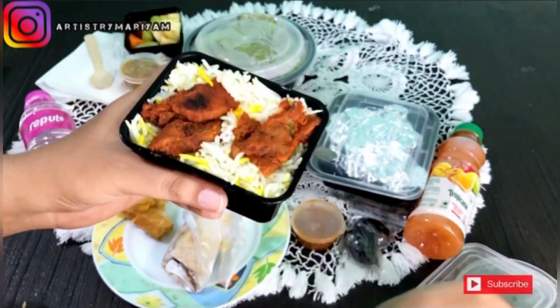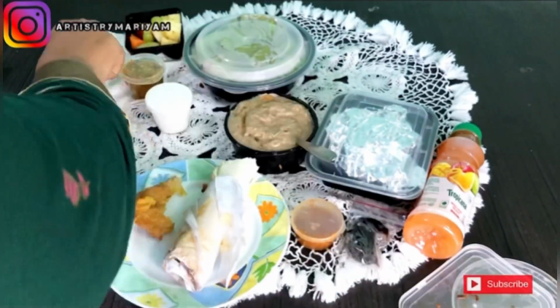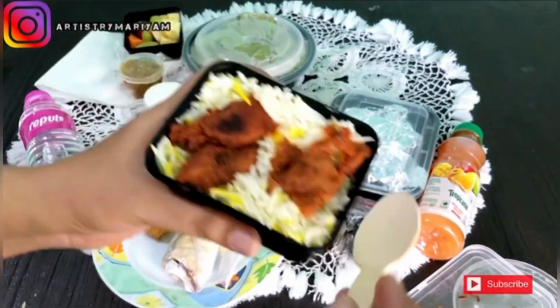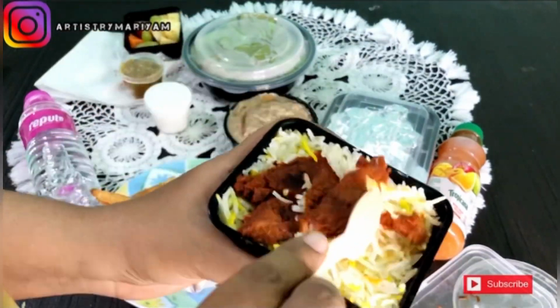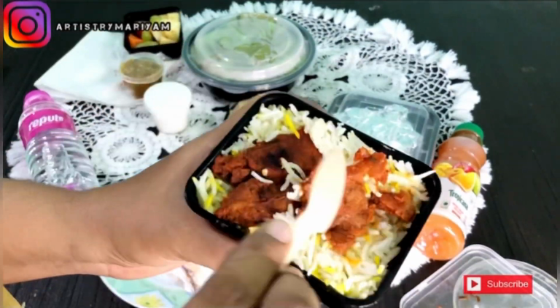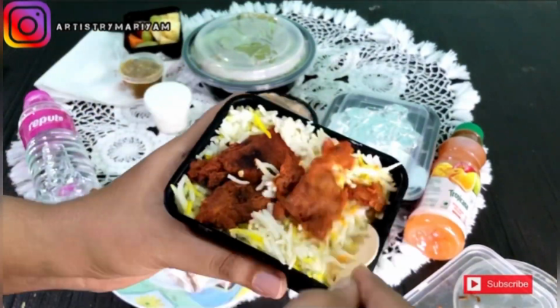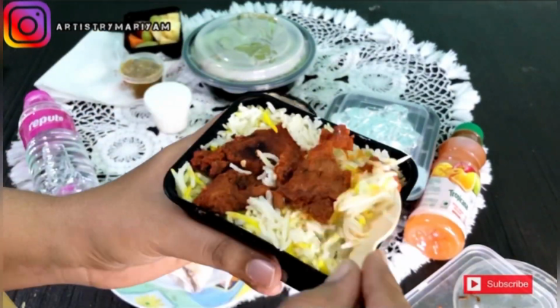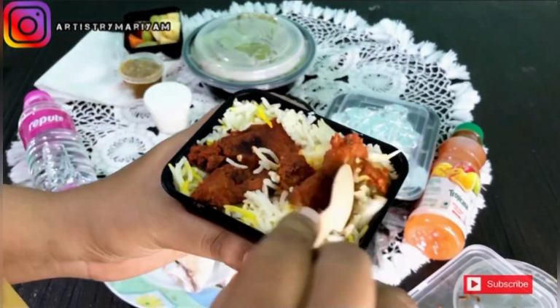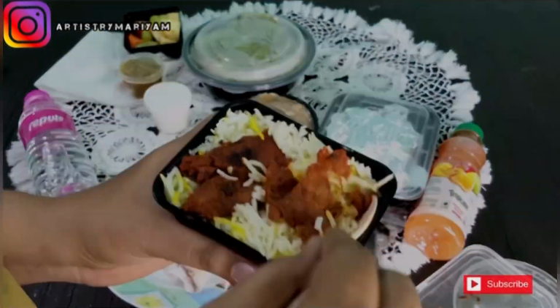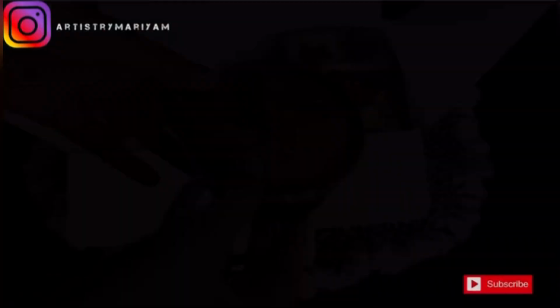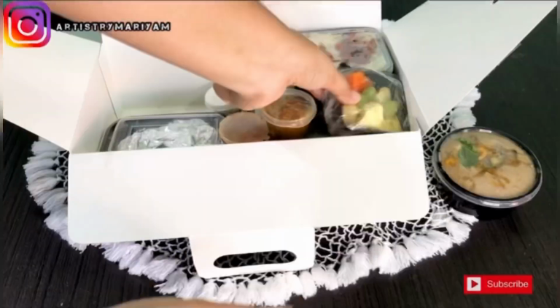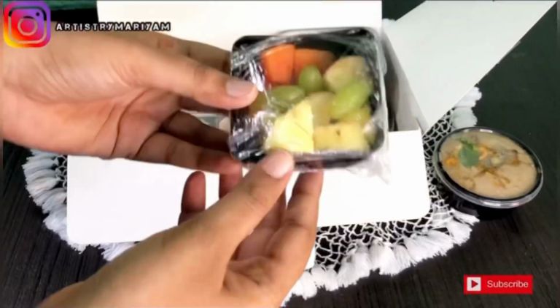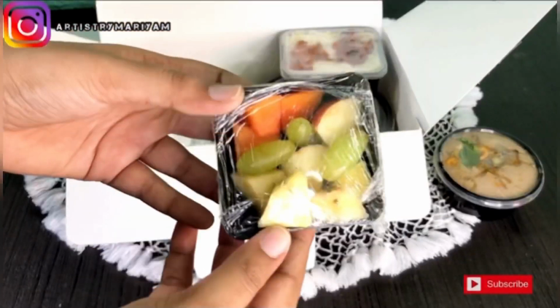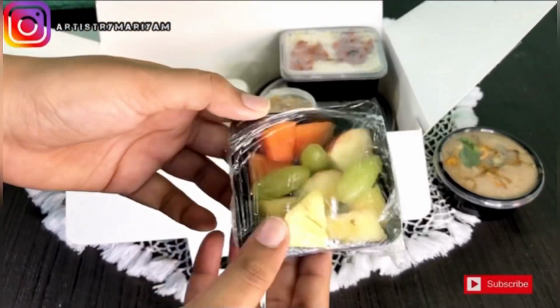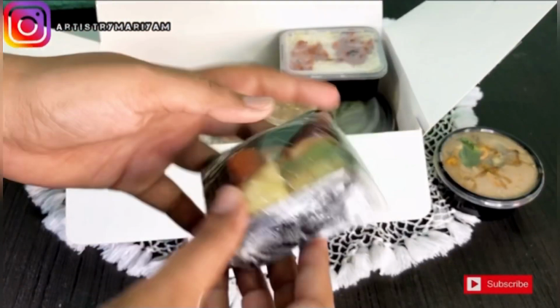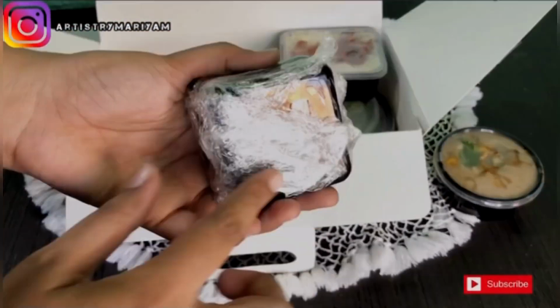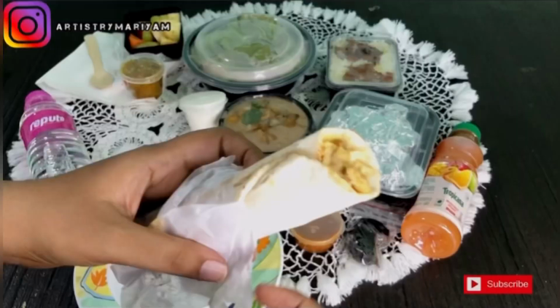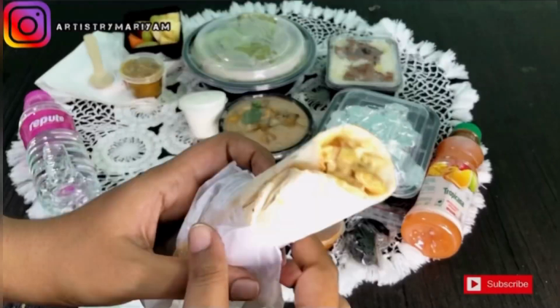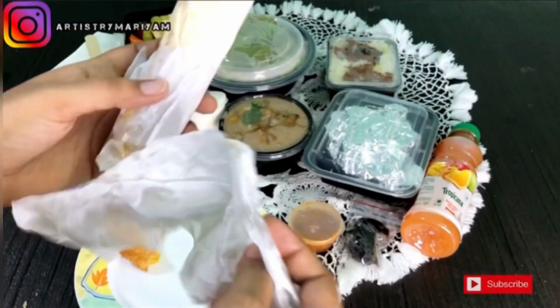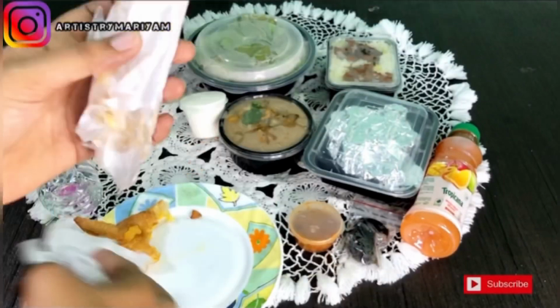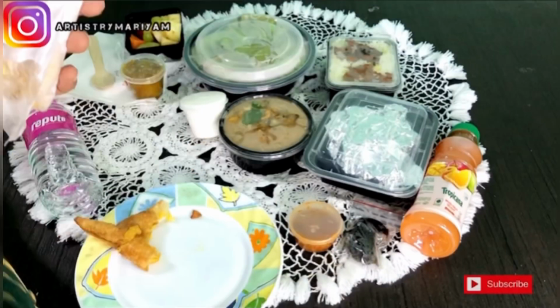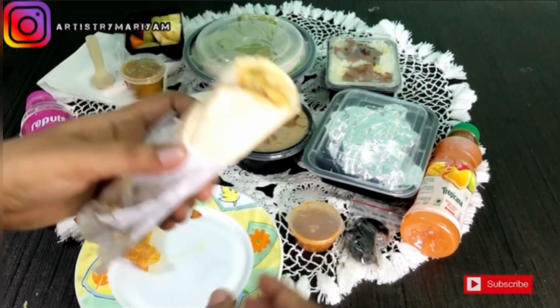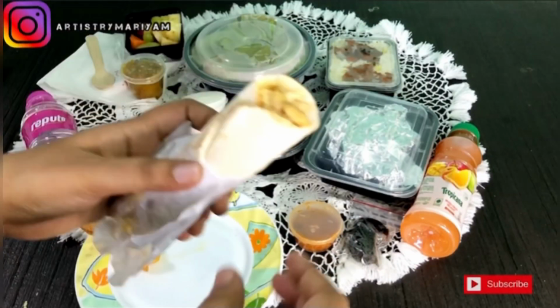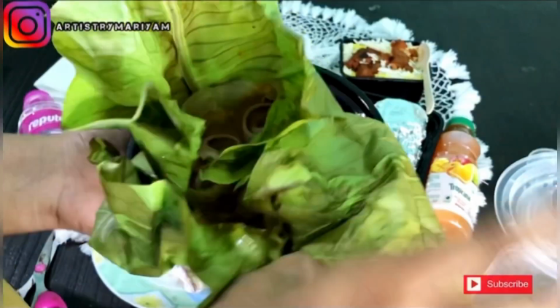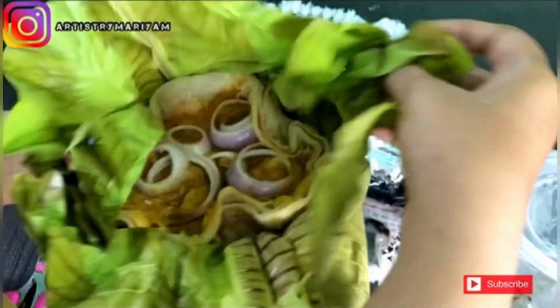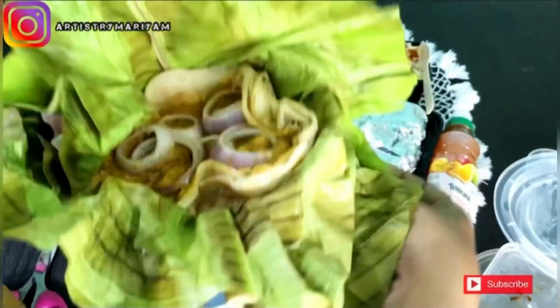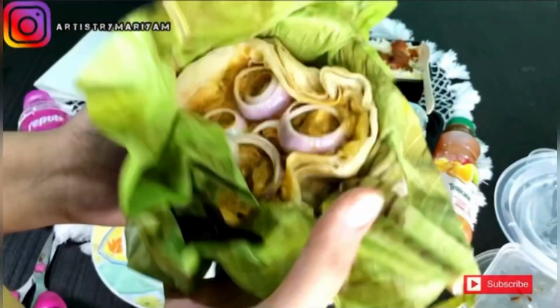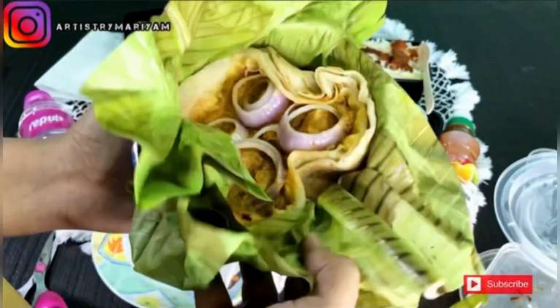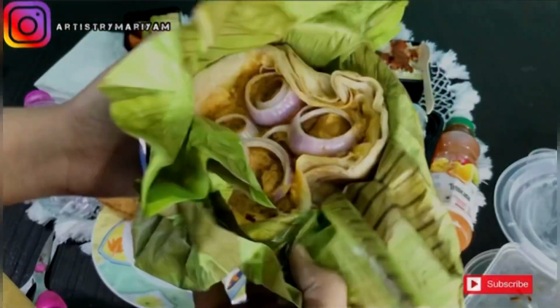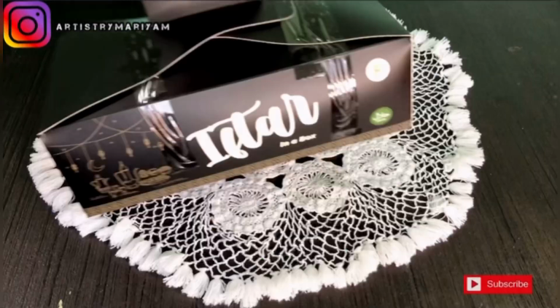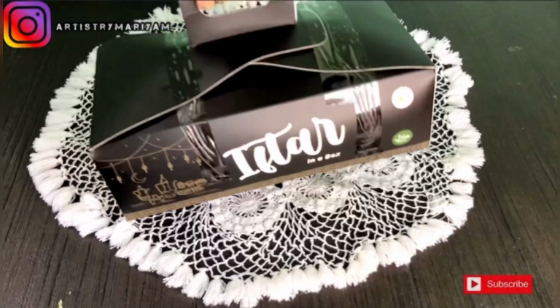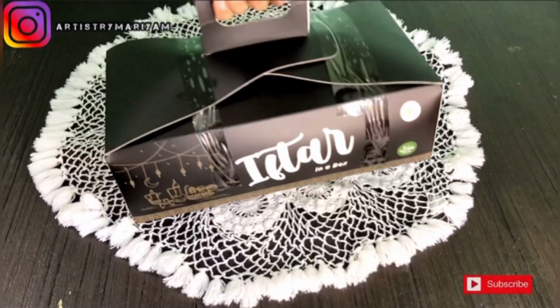Assalamualaikum guys! Today I am back with a new video and I am going to review an iftar kit for Honesta.